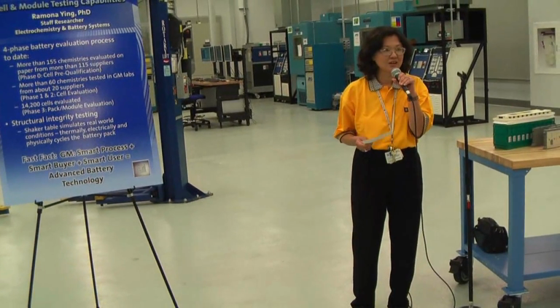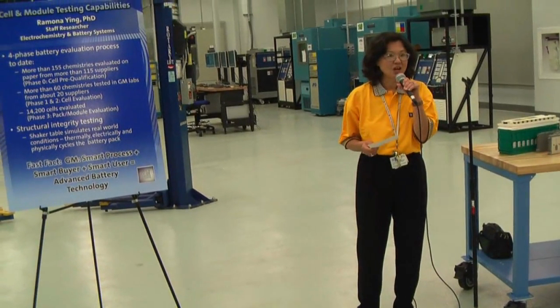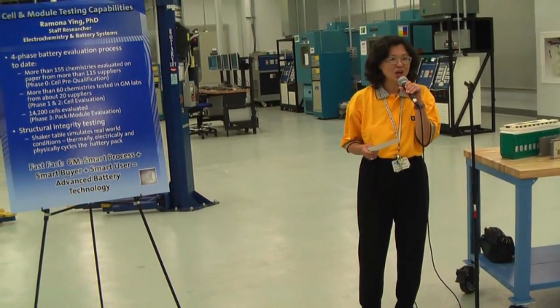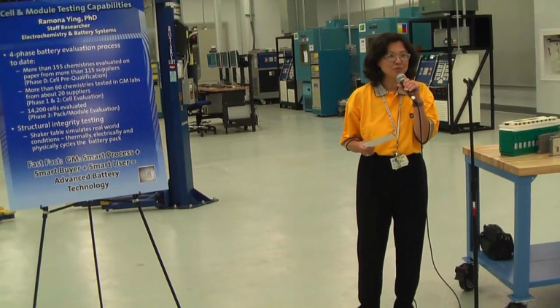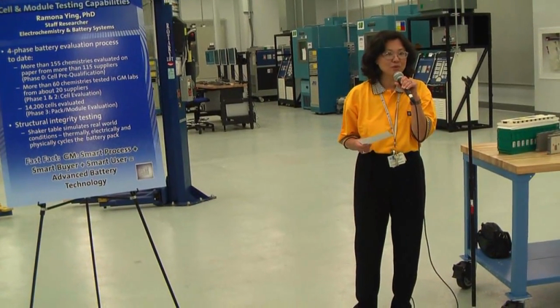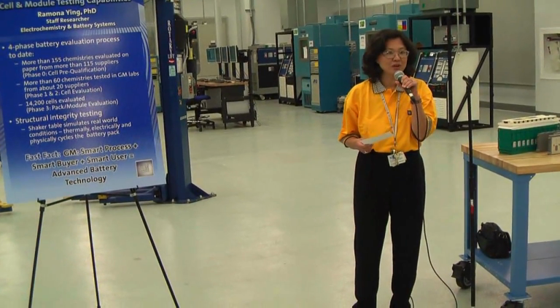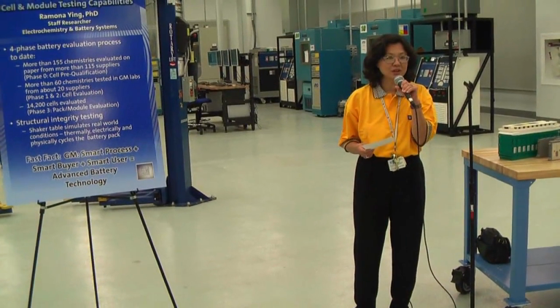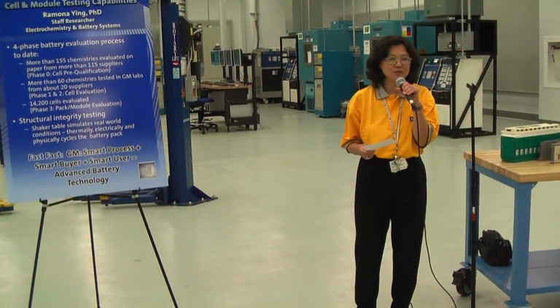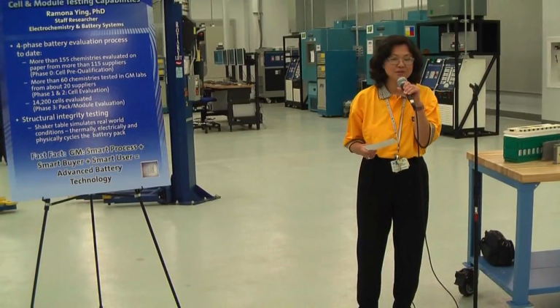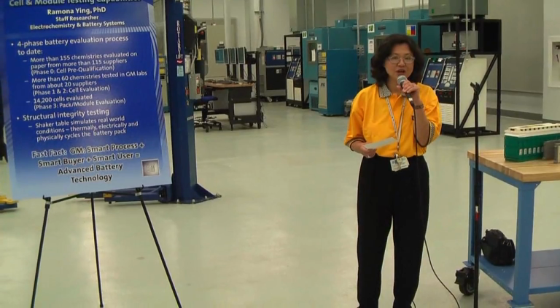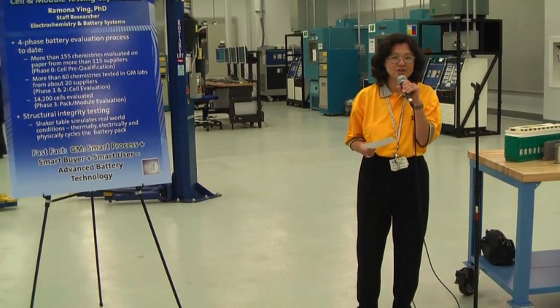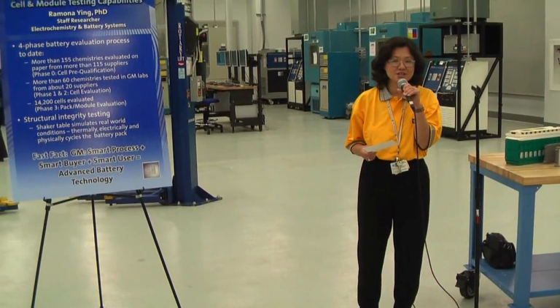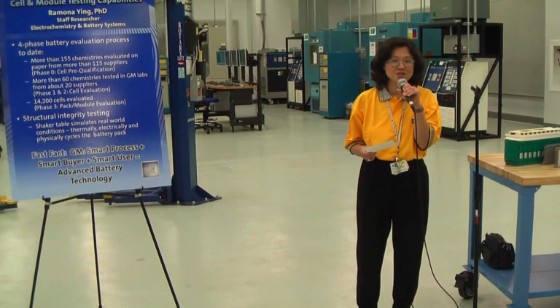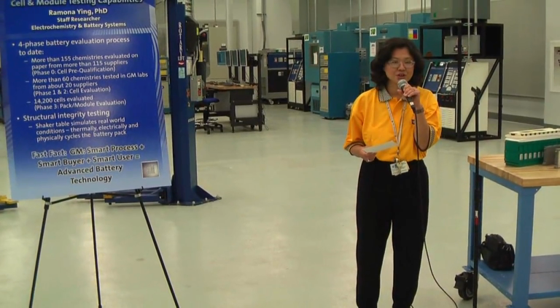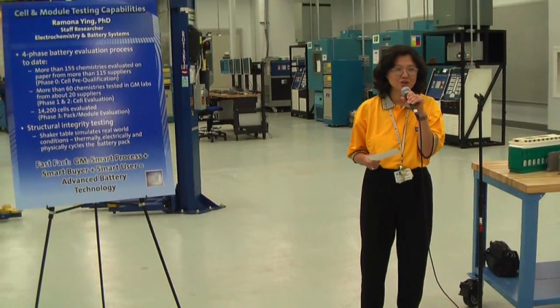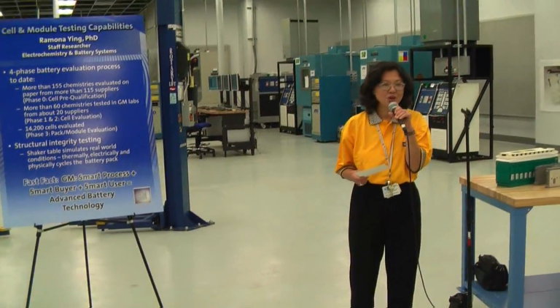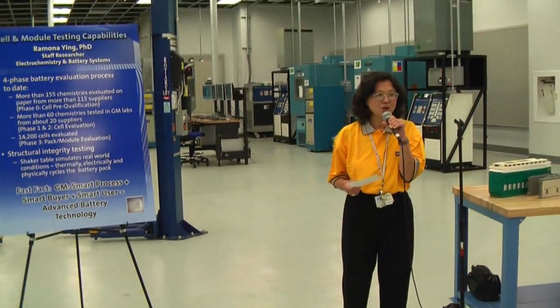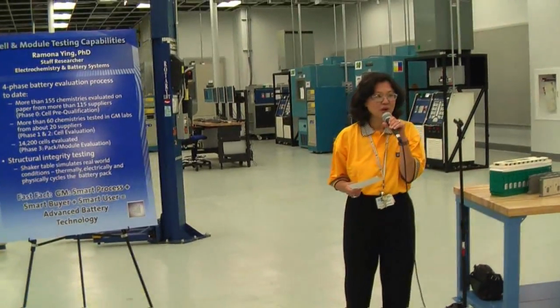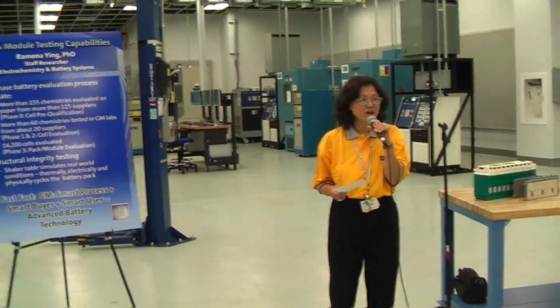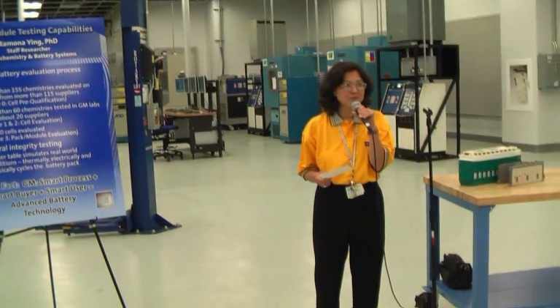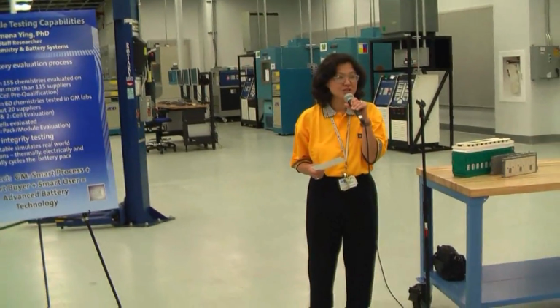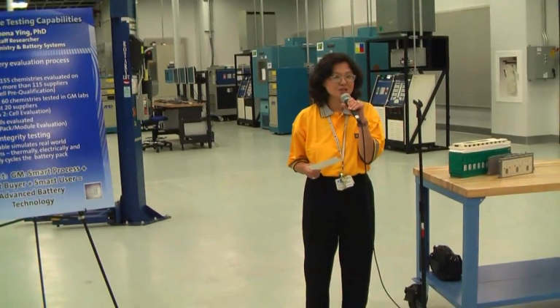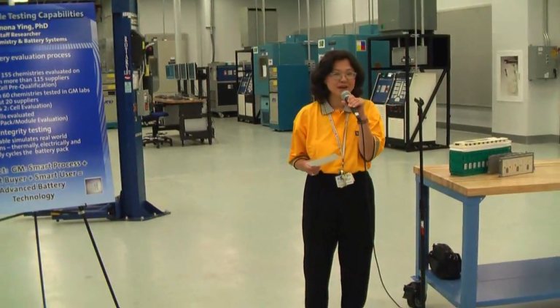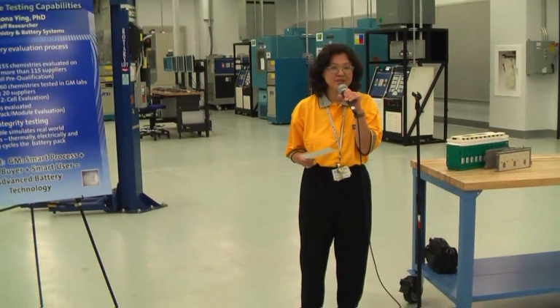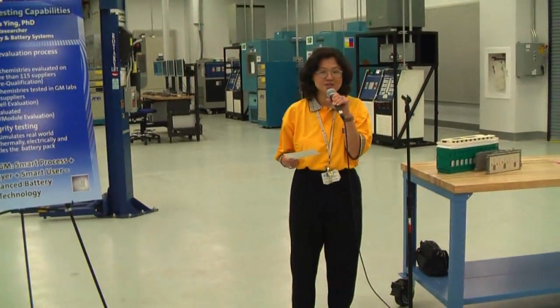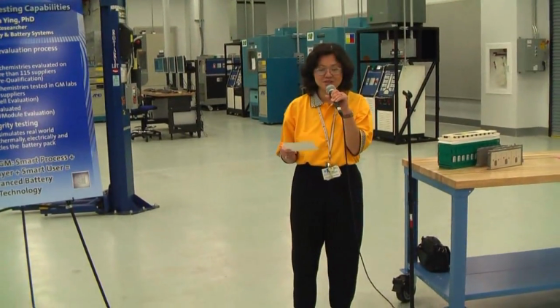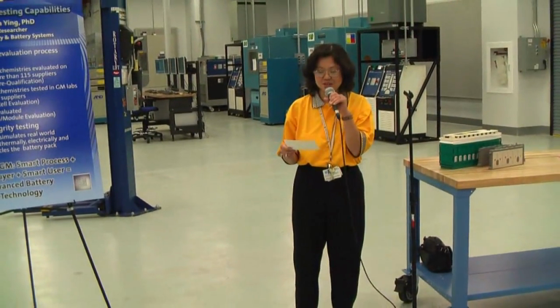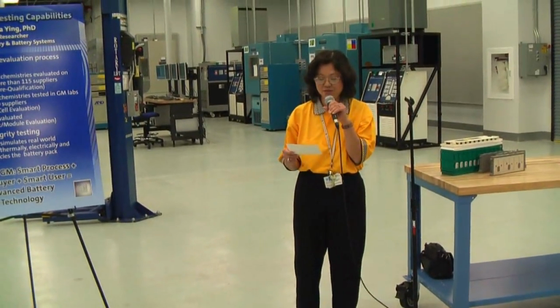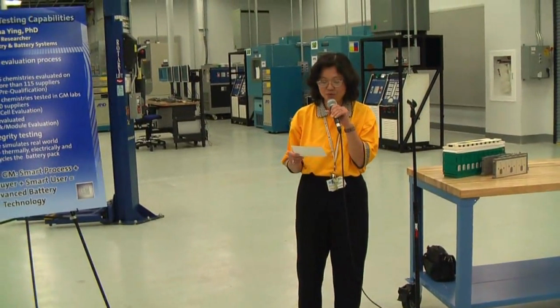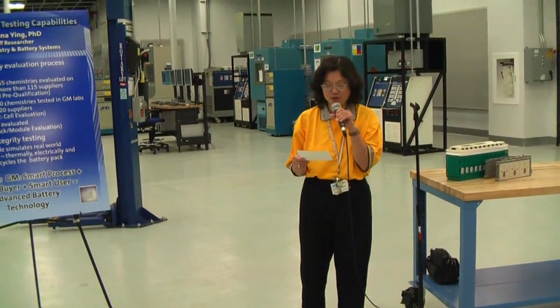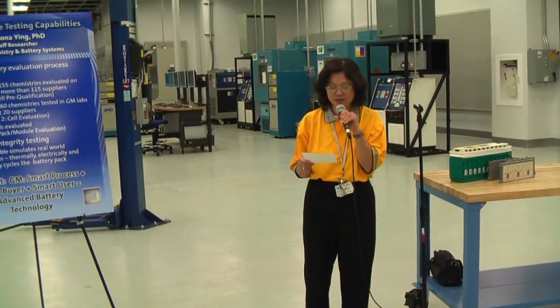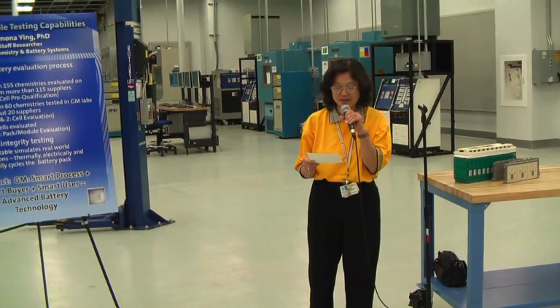I'm Ramona Ng from the R&D Center, where I've been testing batteries since the EV1 days.